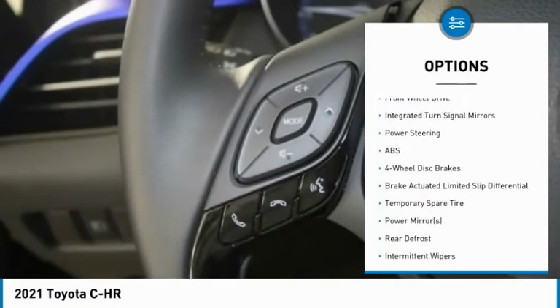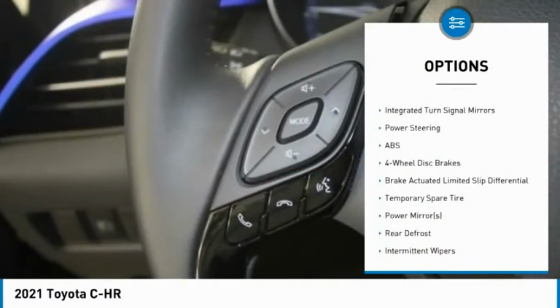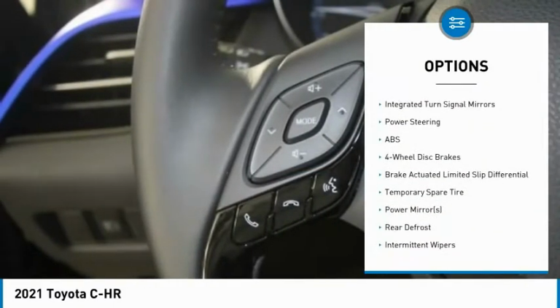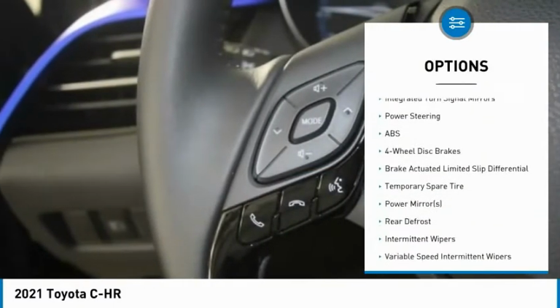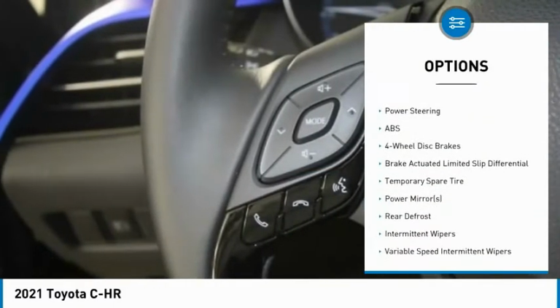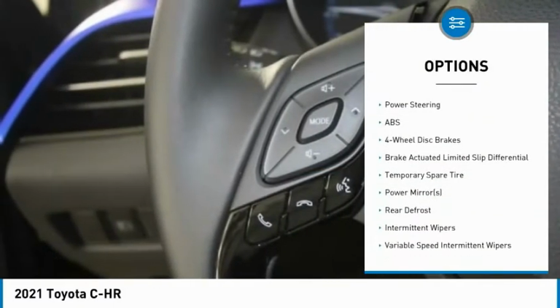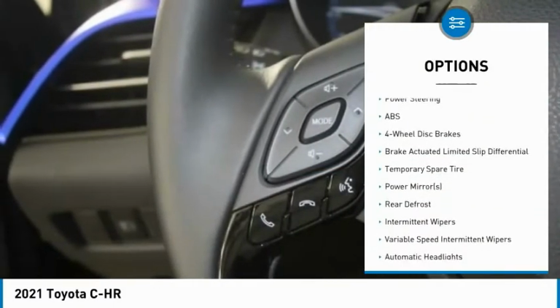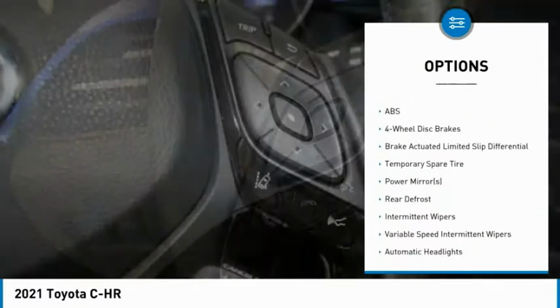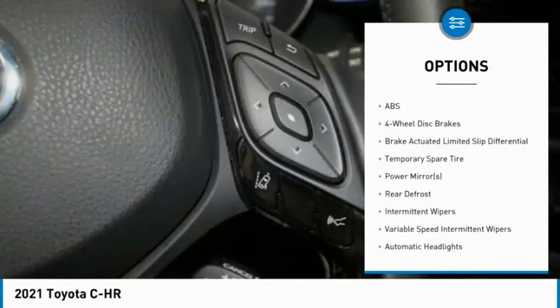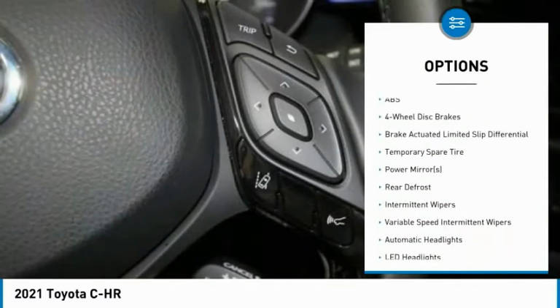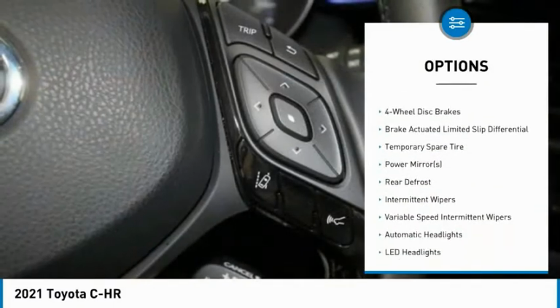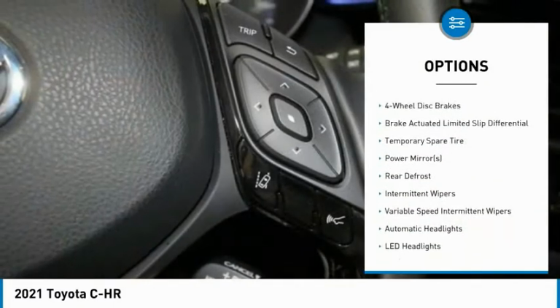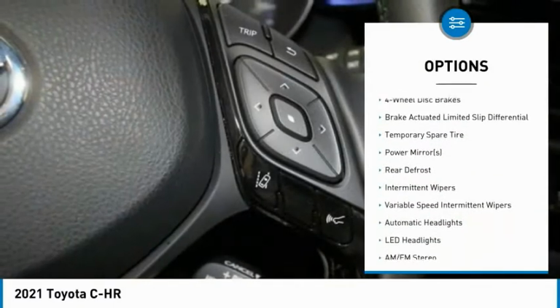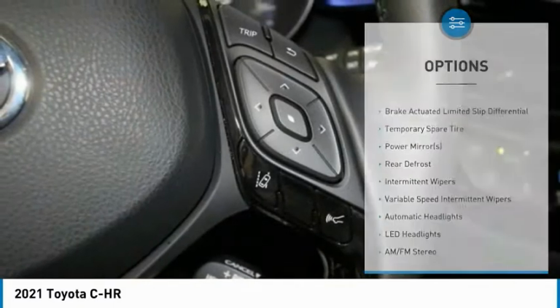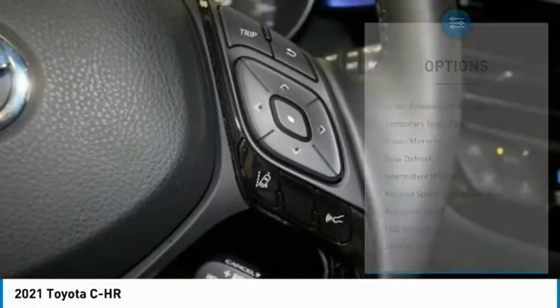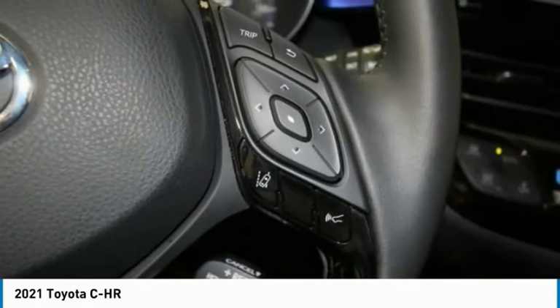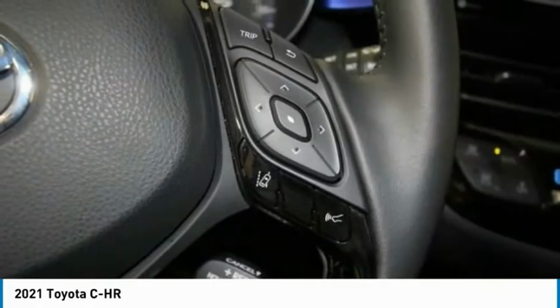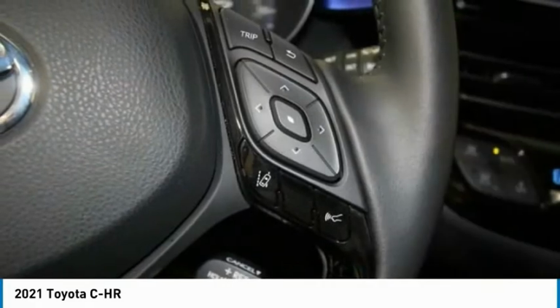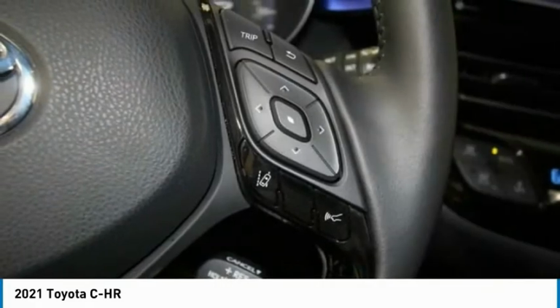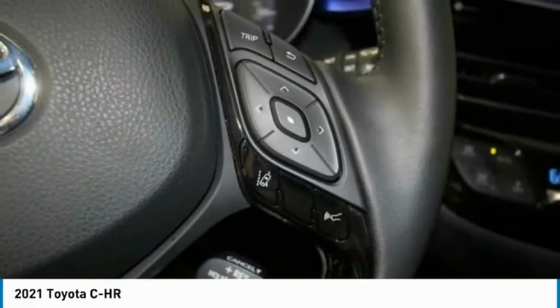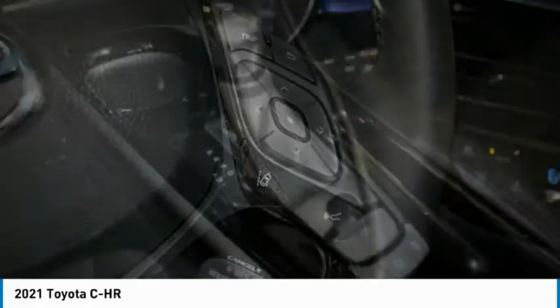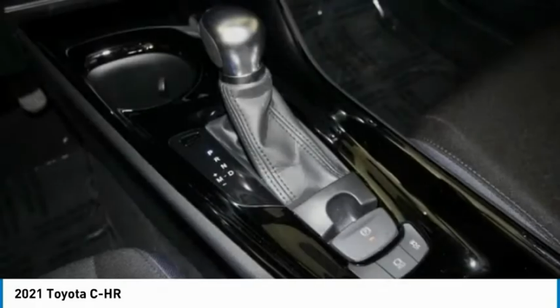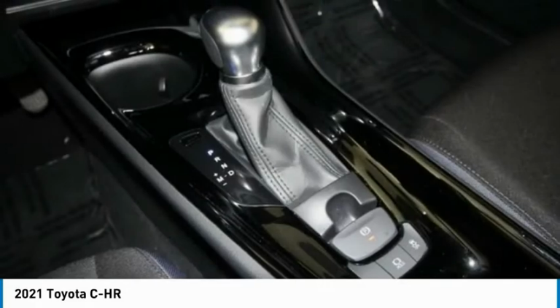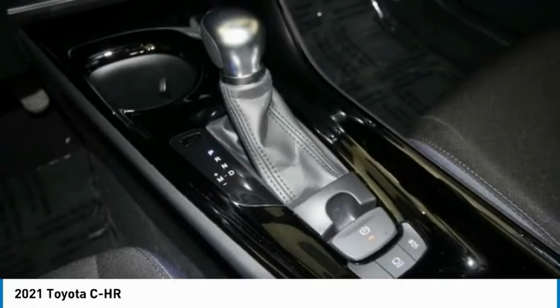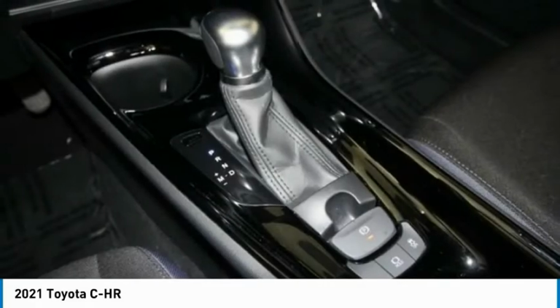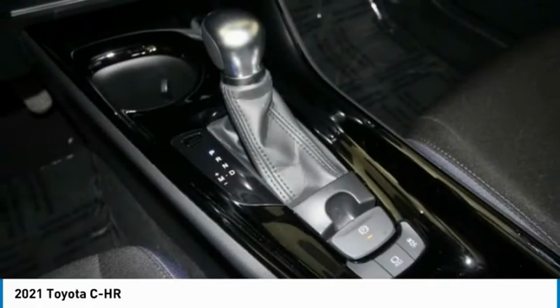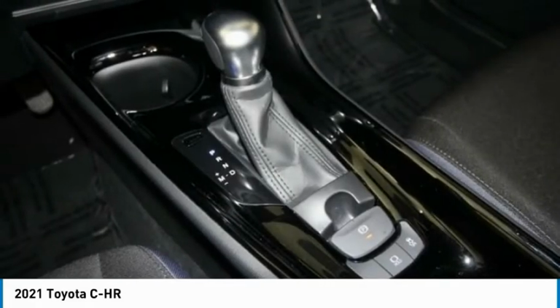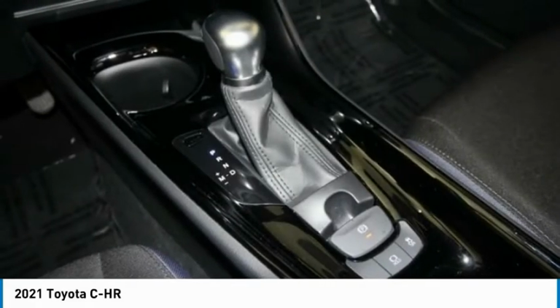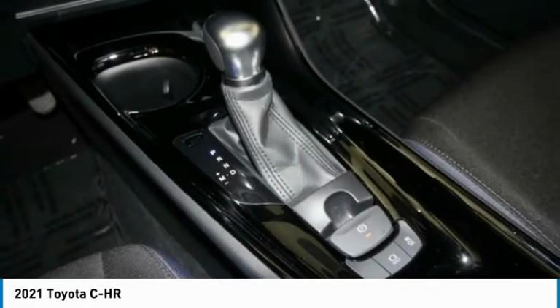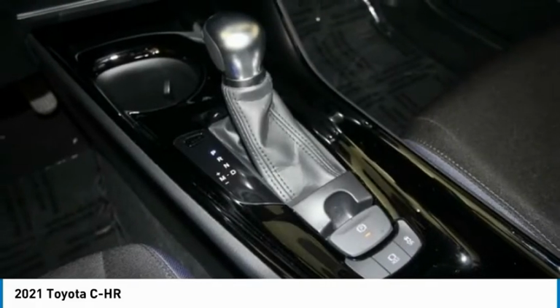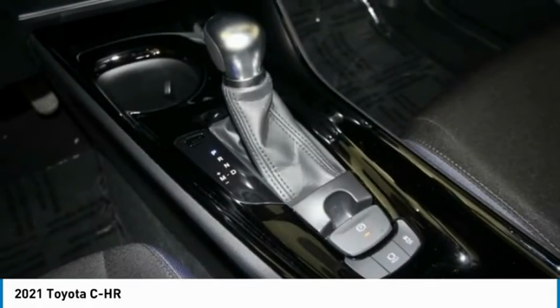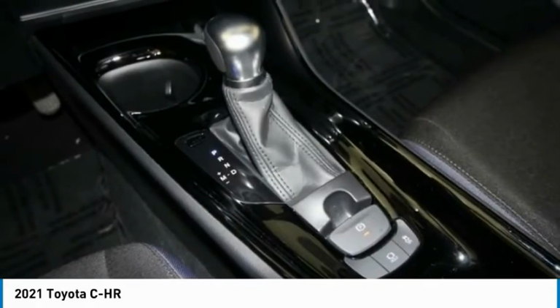Daytime running lights, engine immobilizer, four-wheel disc brakes, FWD, integrated turn signal mirrors.